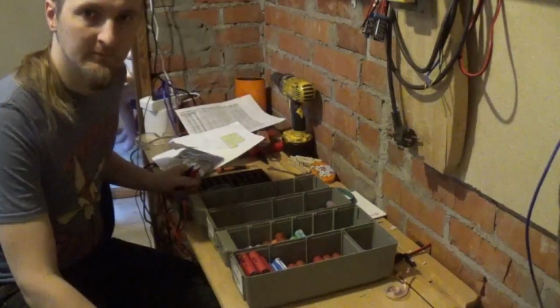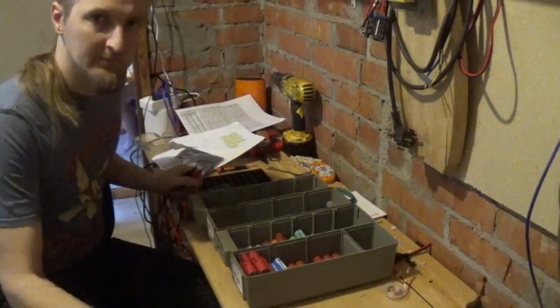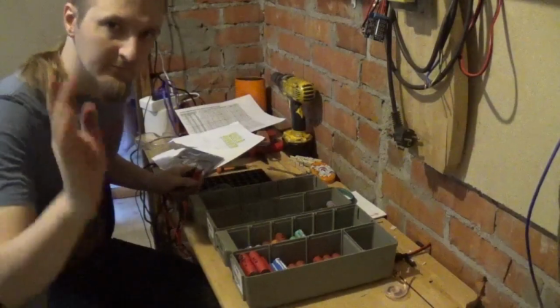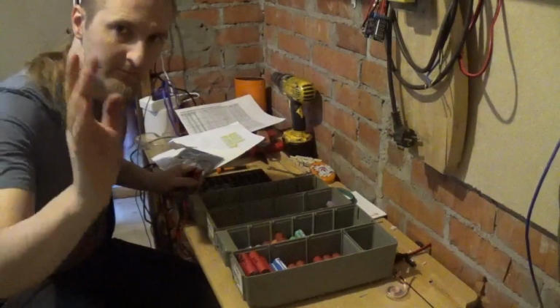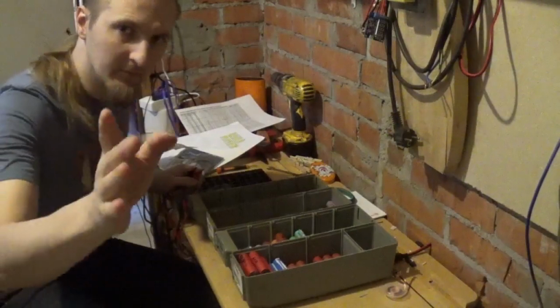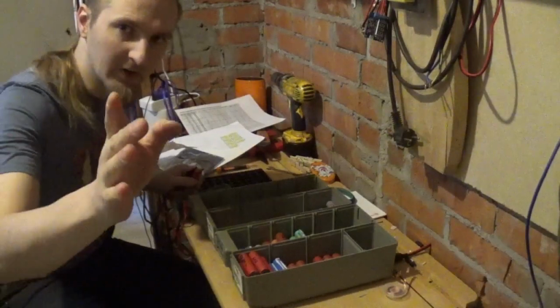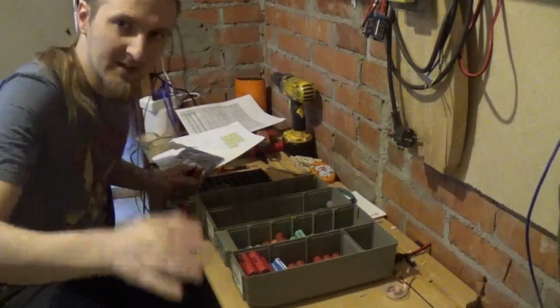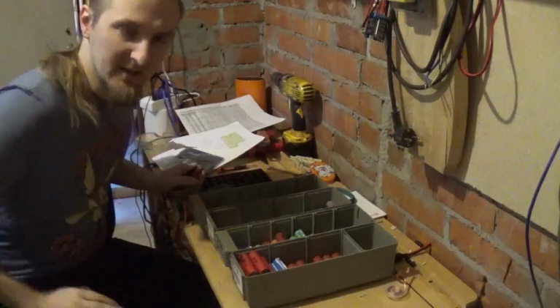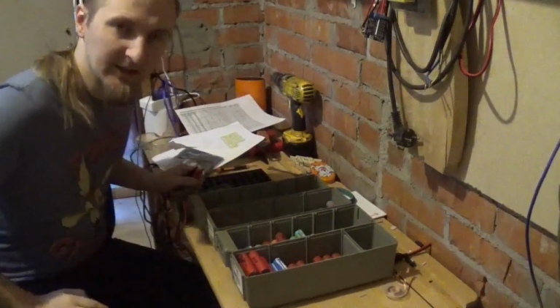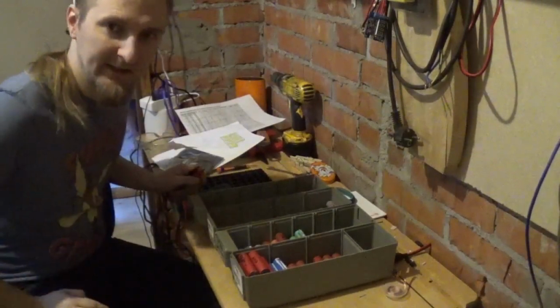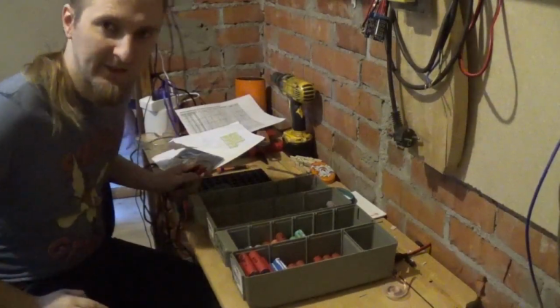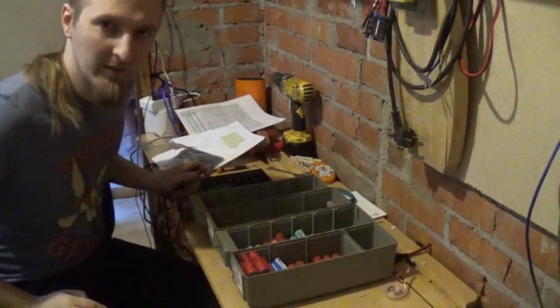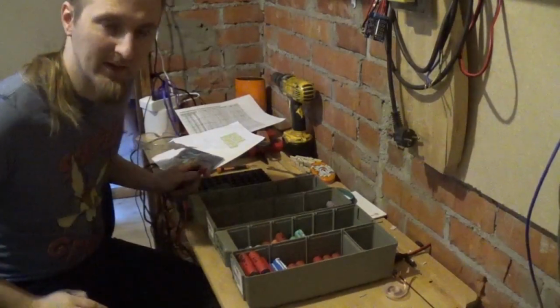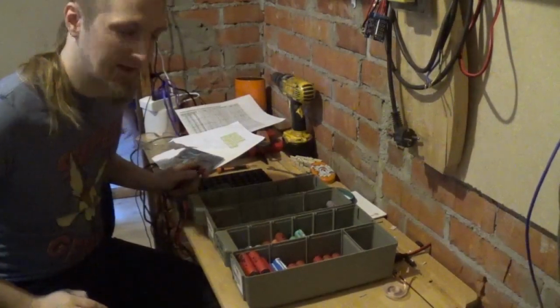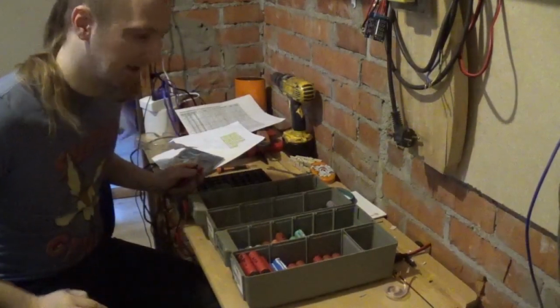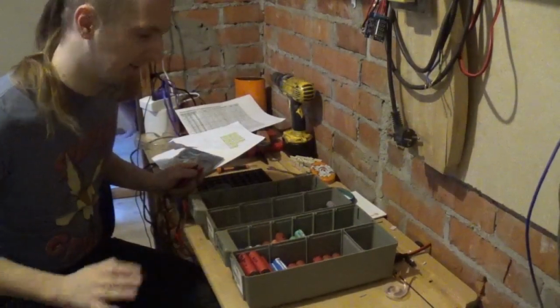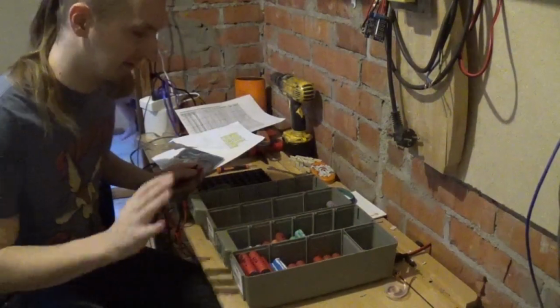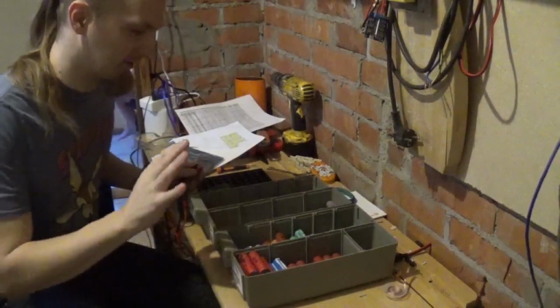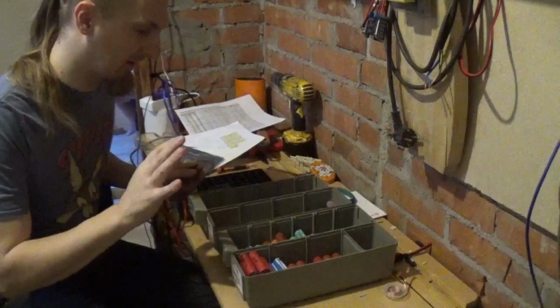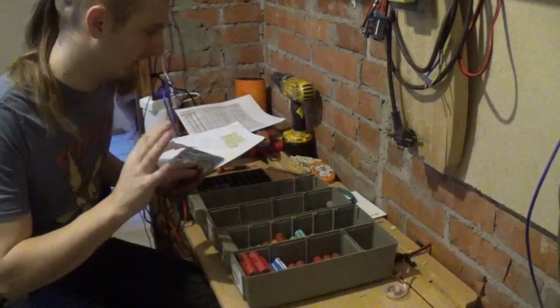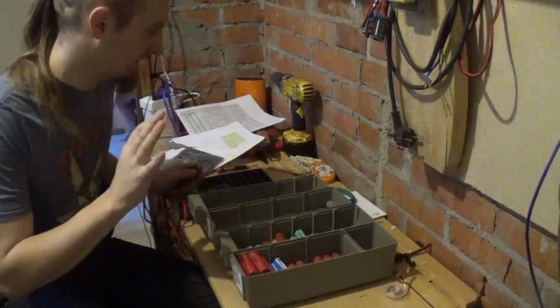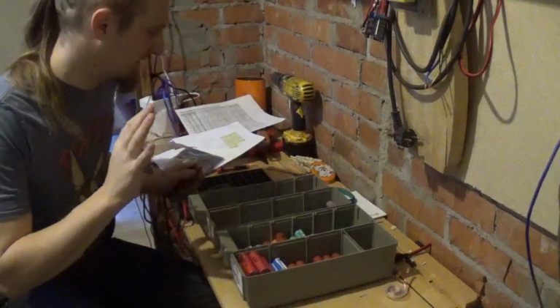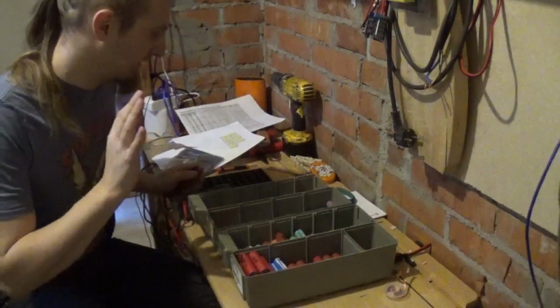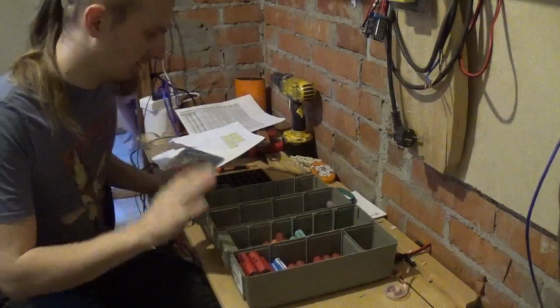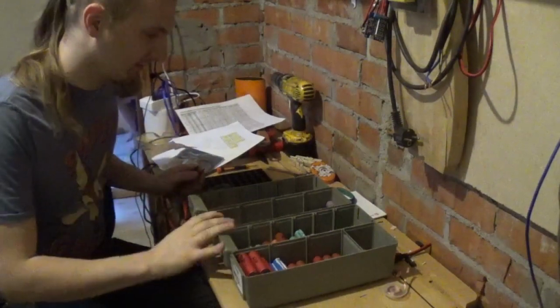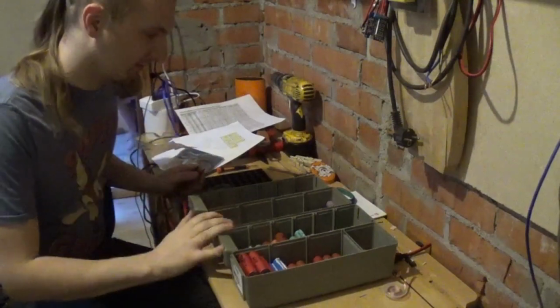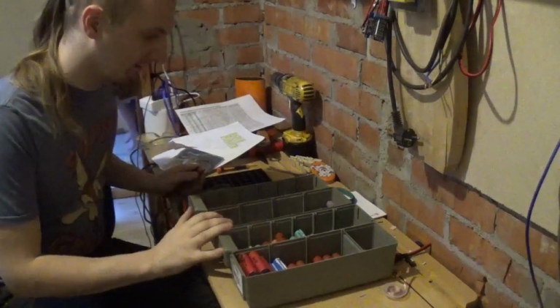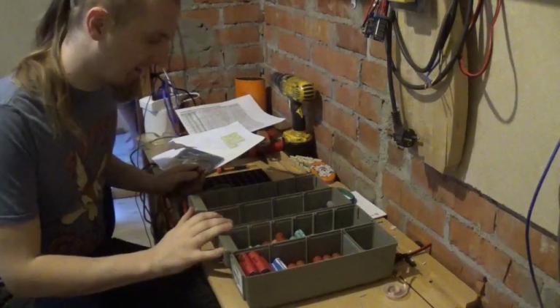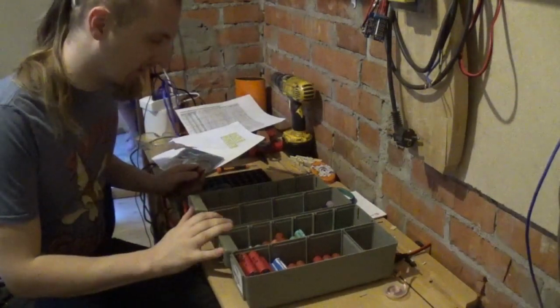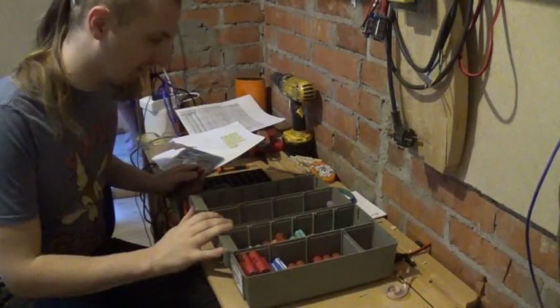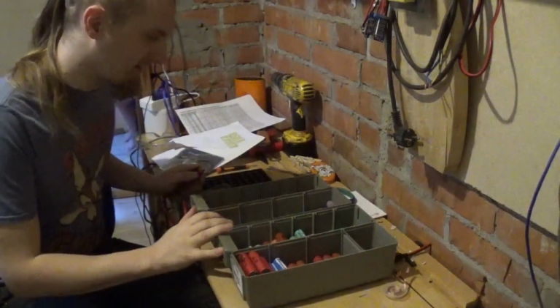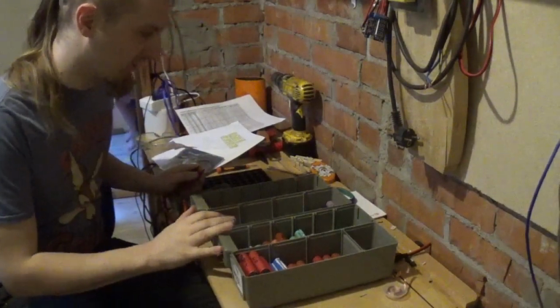Hello everyone! This week we are going to make a new plug-in battery pack.